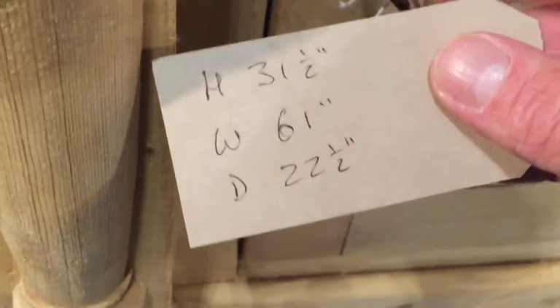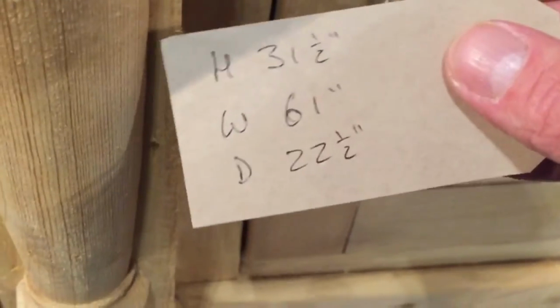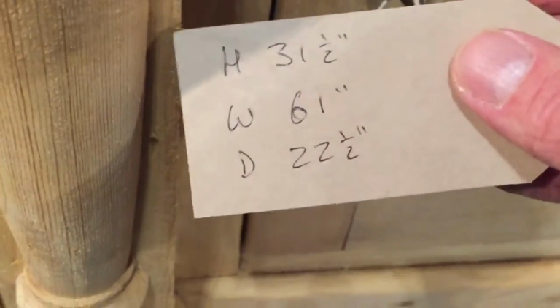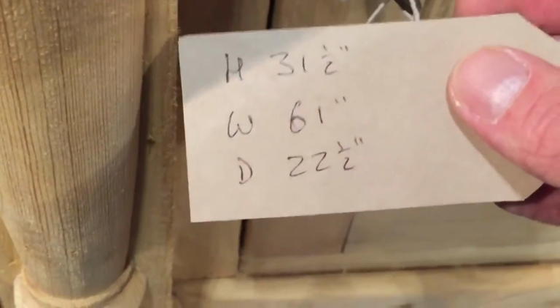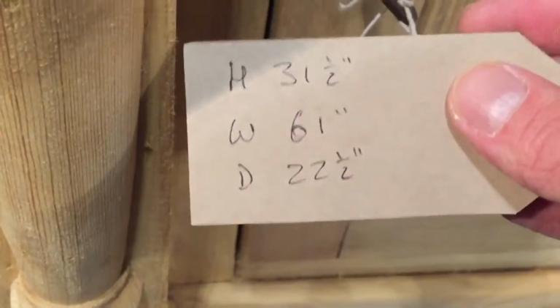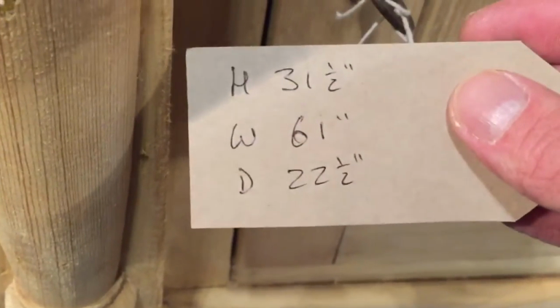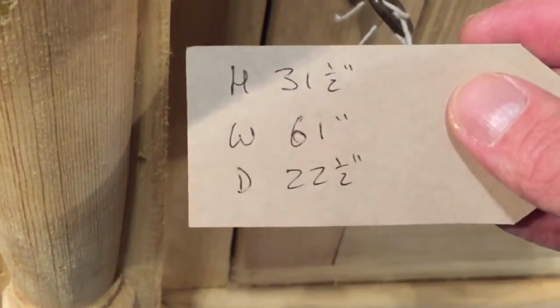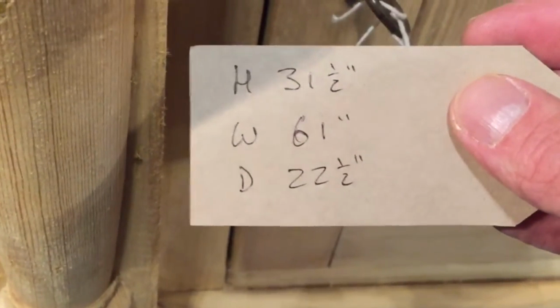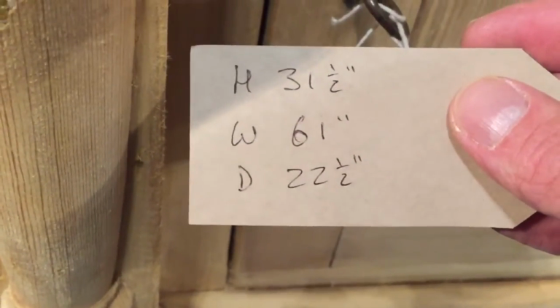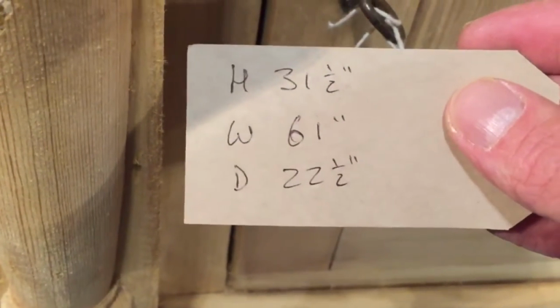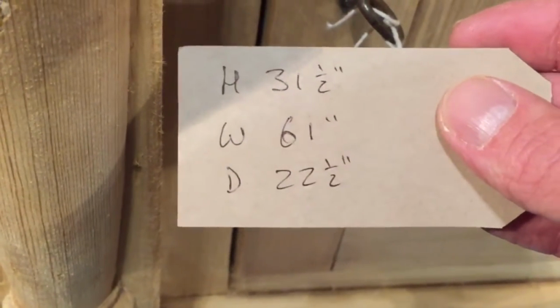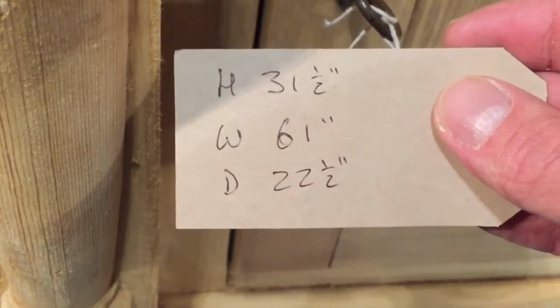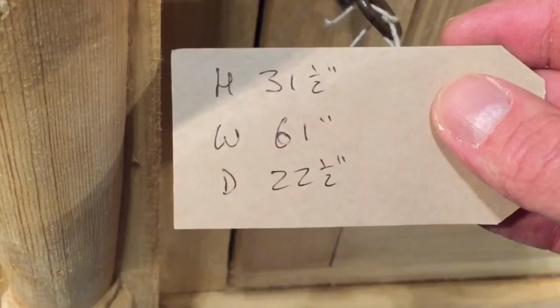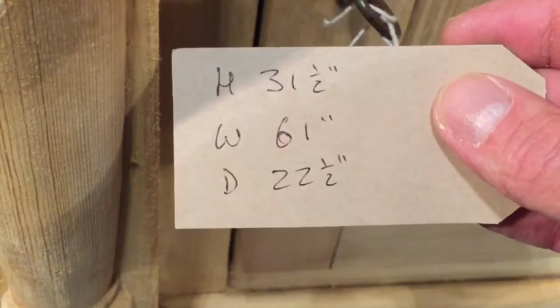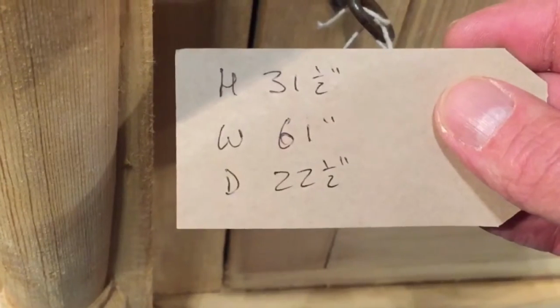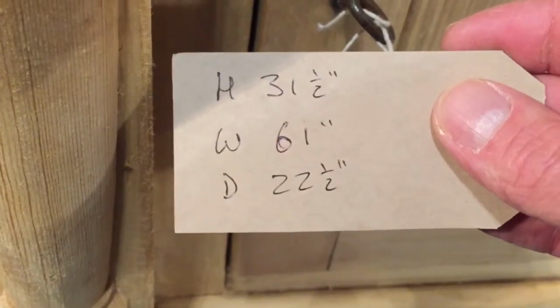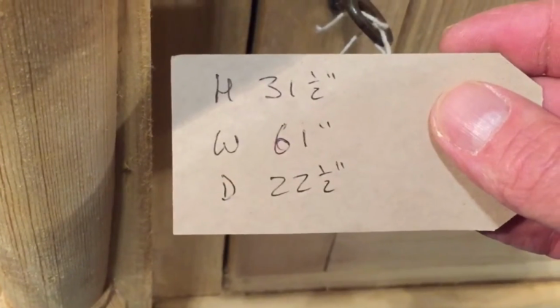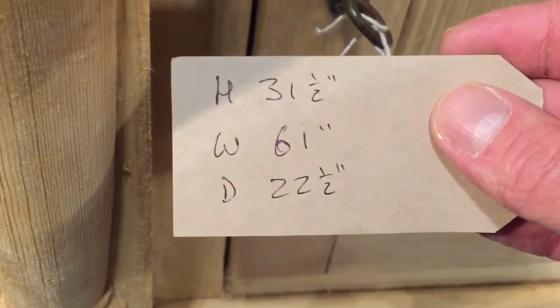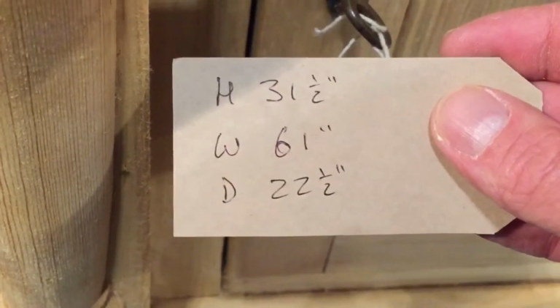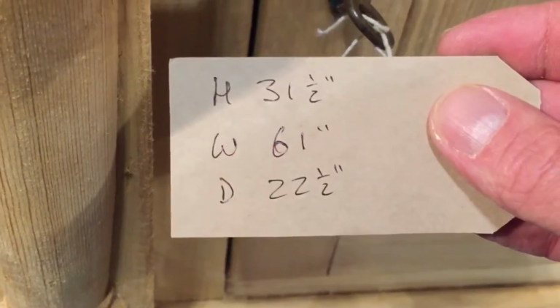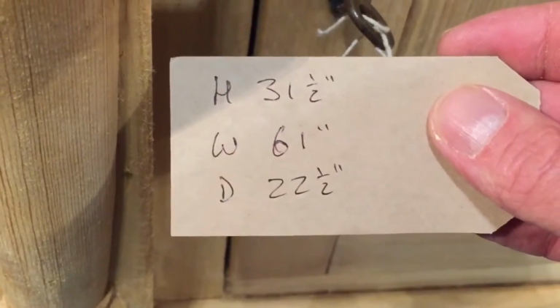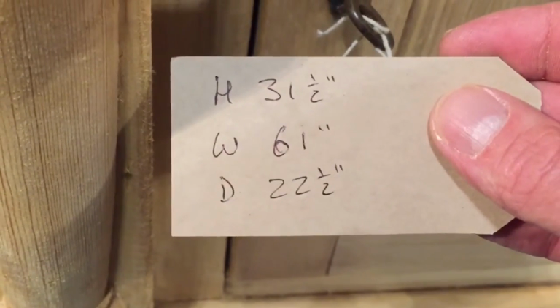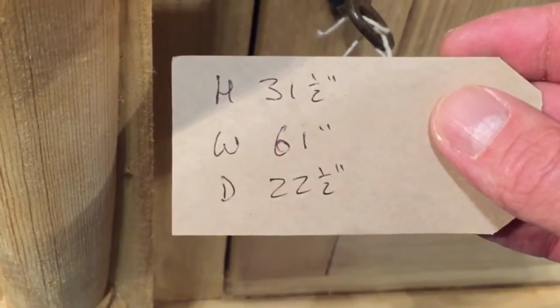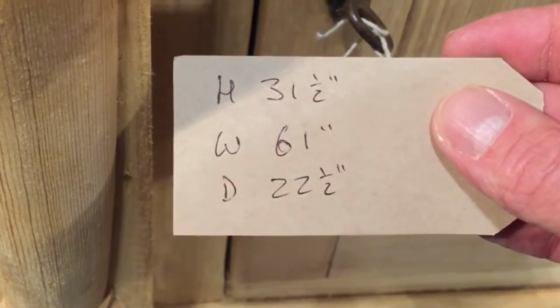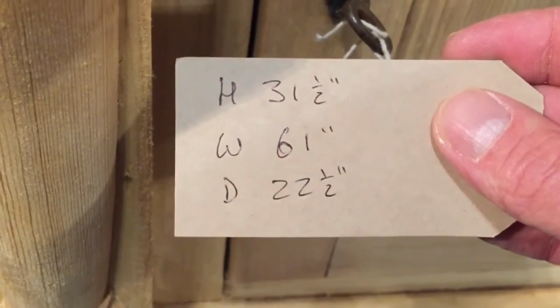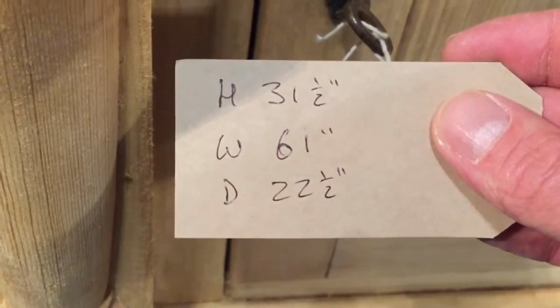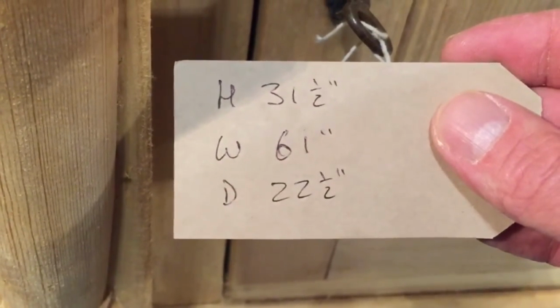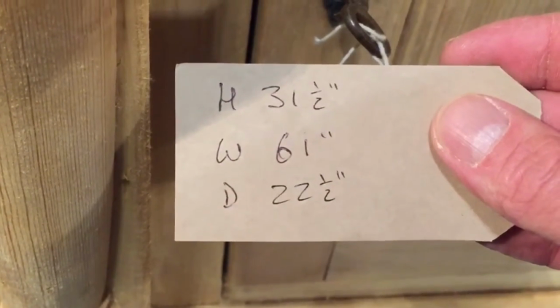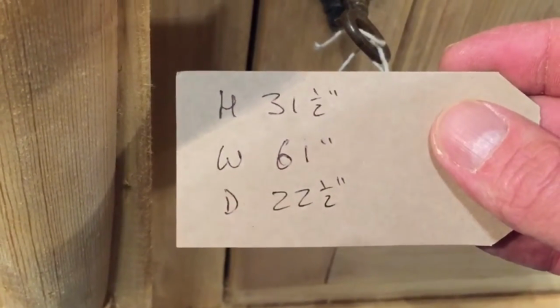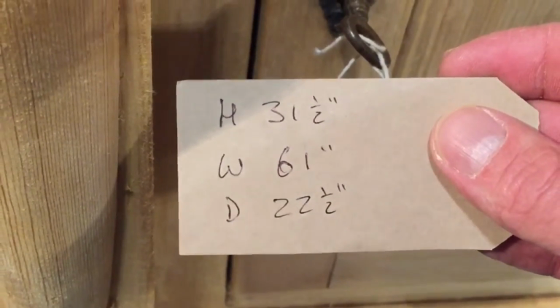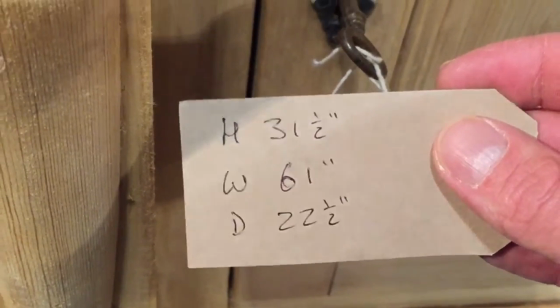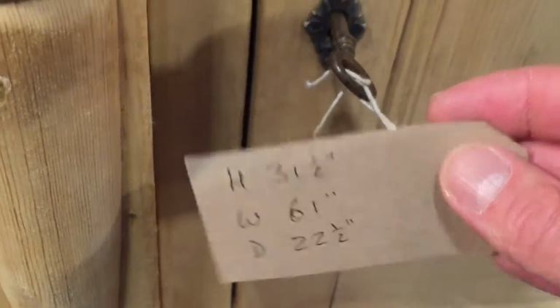Height 31.5 inches, width 61 inches and depth 22.5 inches. Thank you very much.